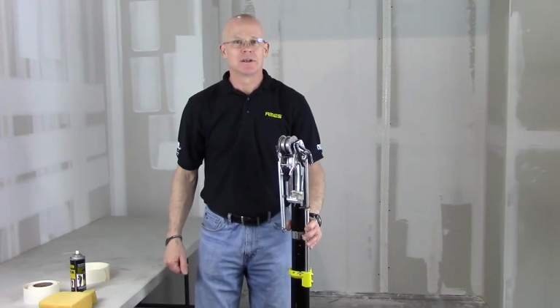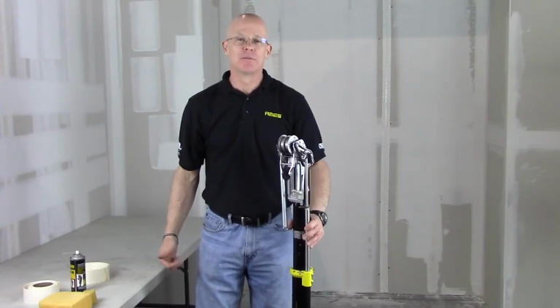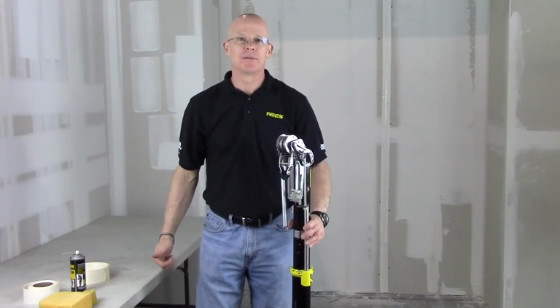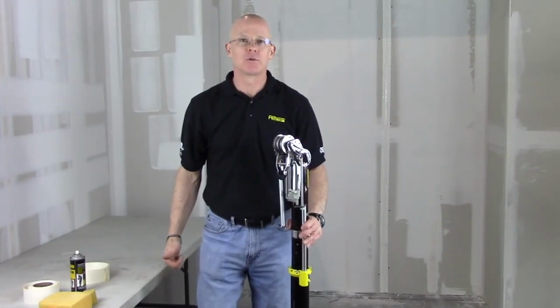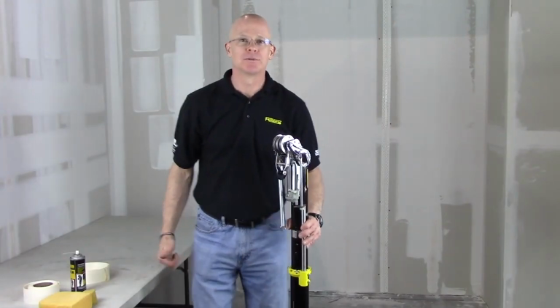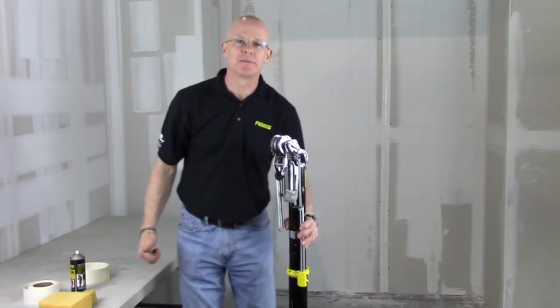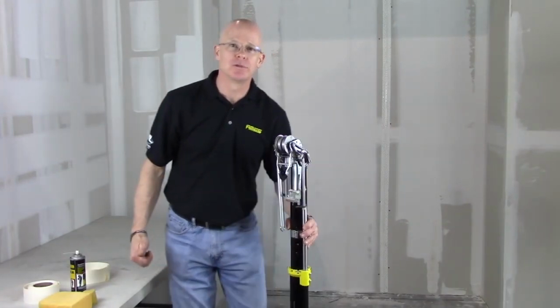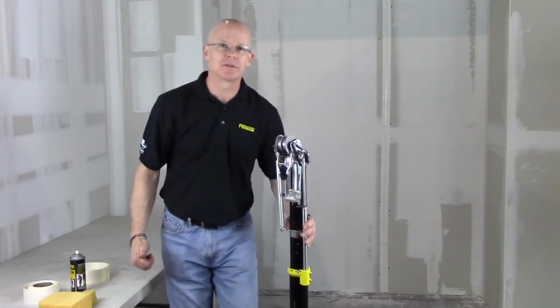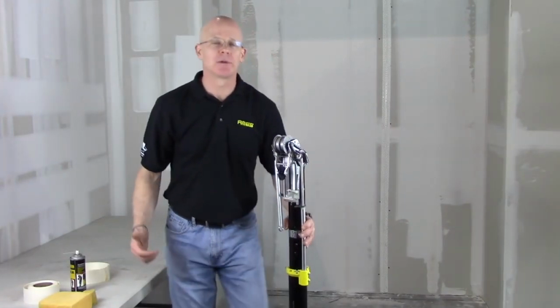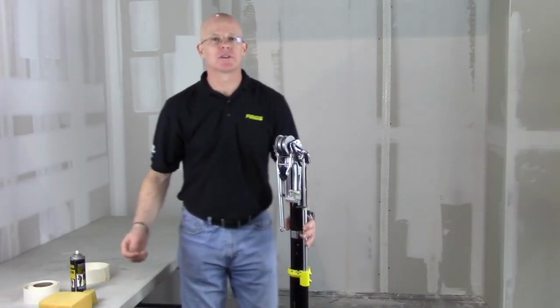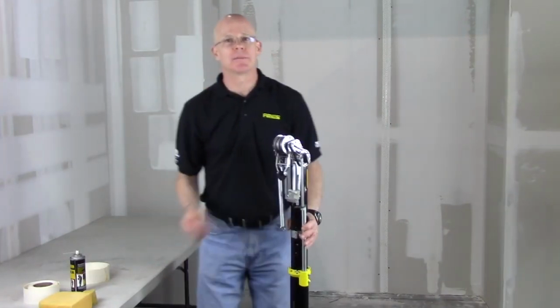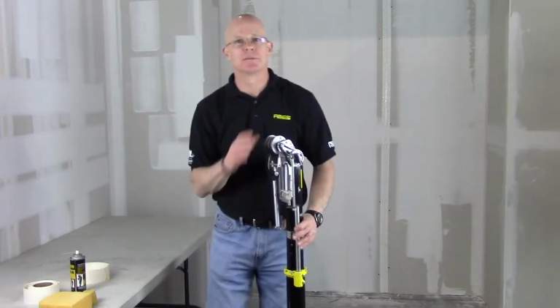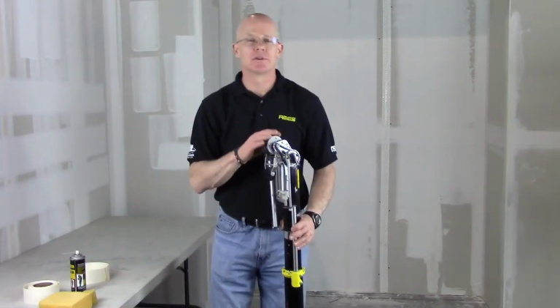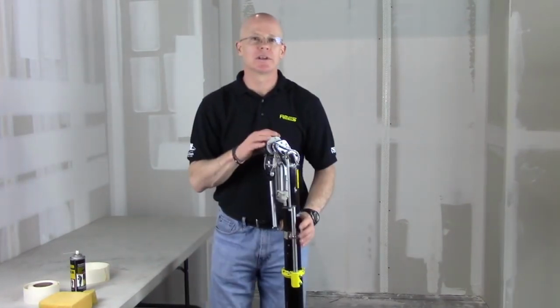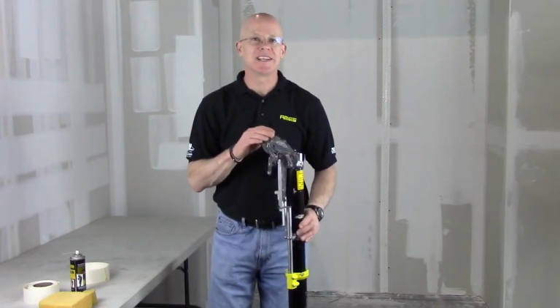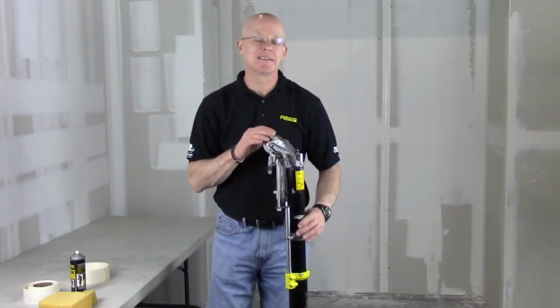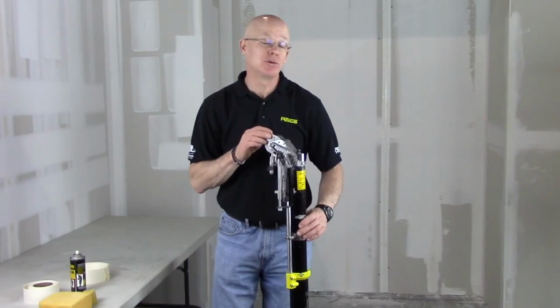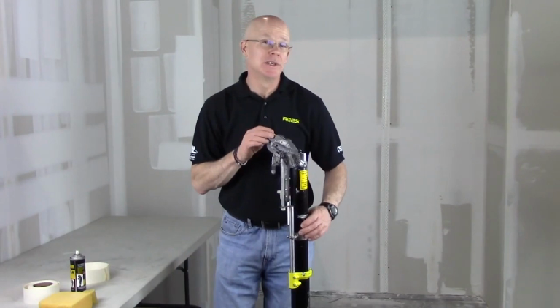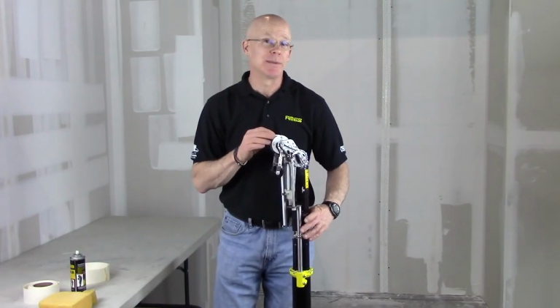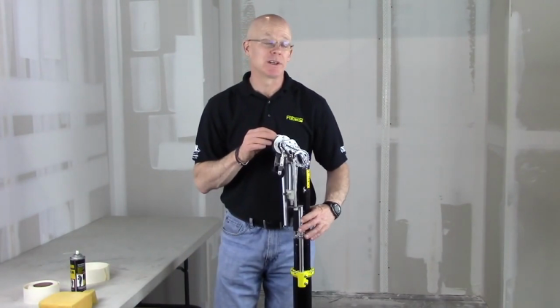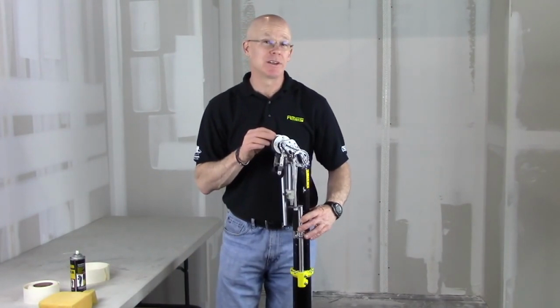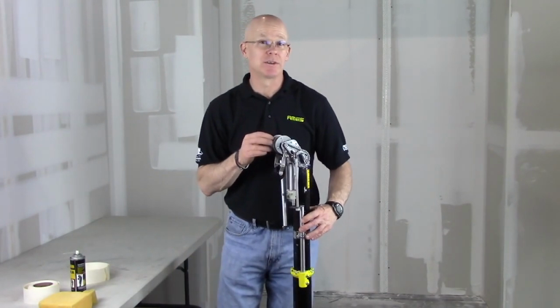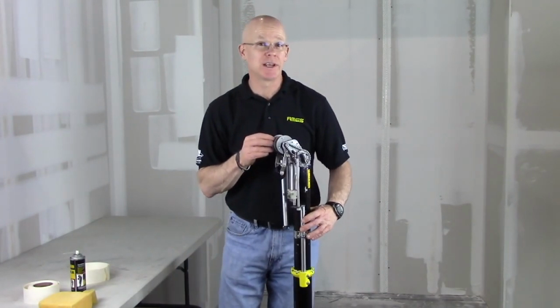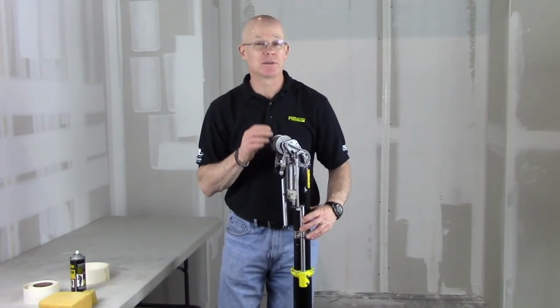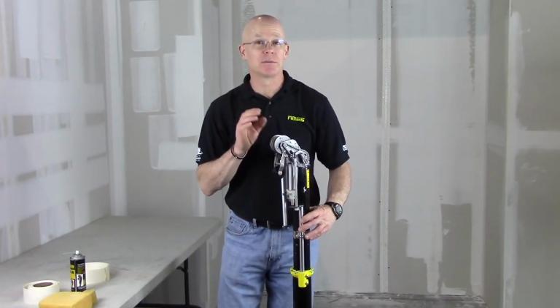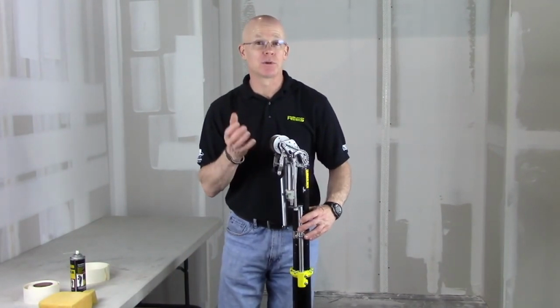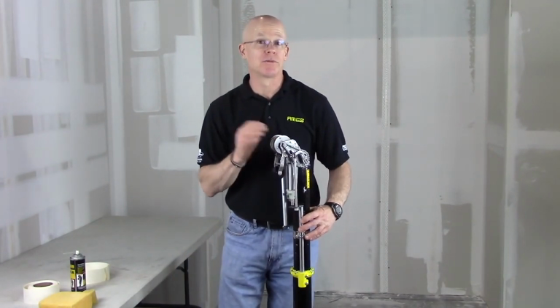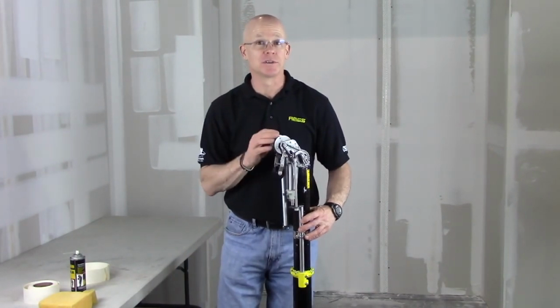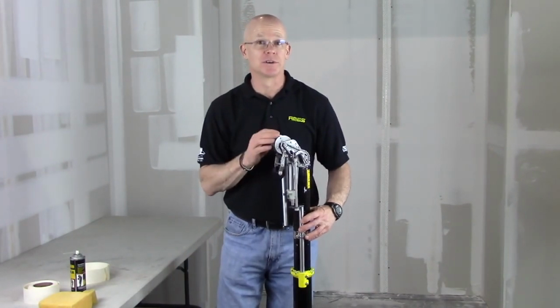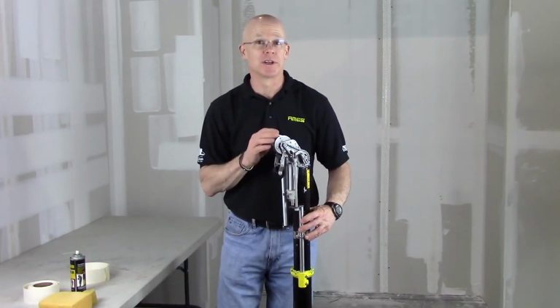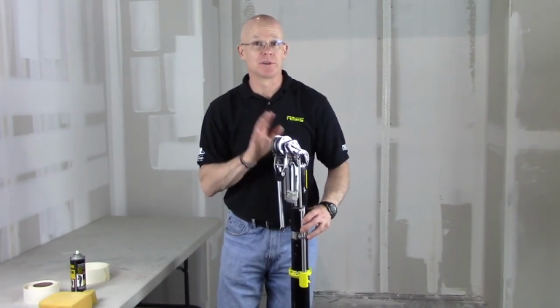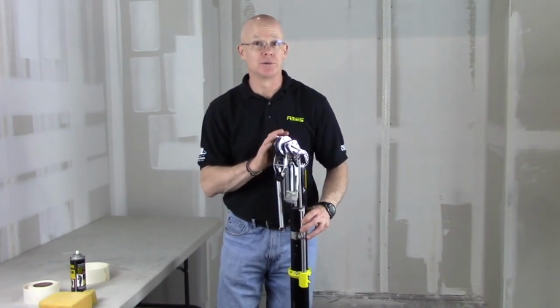Hello everybody, Mark Wilson with Aims Tools. Today we're going to talk about the bazooka and cleaning the tool, keeping it clean during the day so you can work more efficiently during the day with the tool.